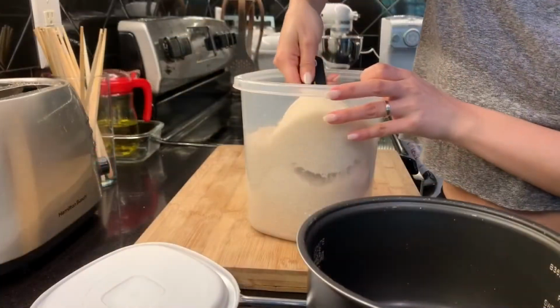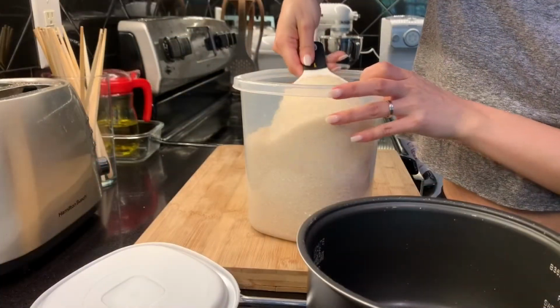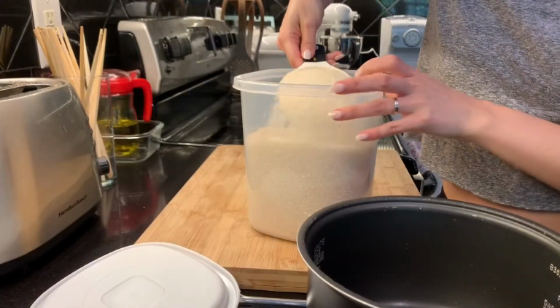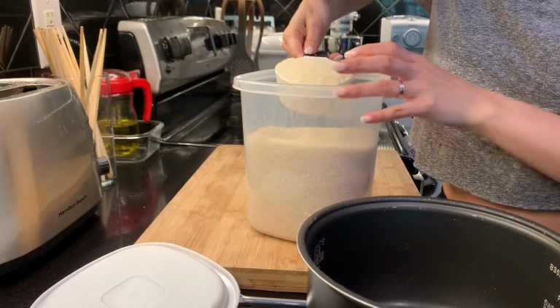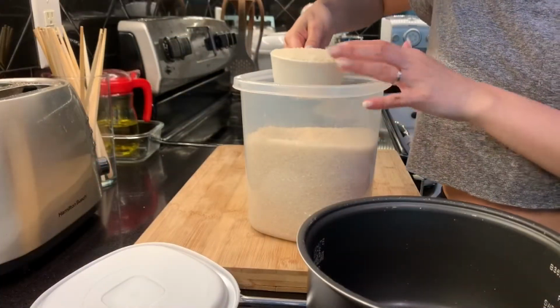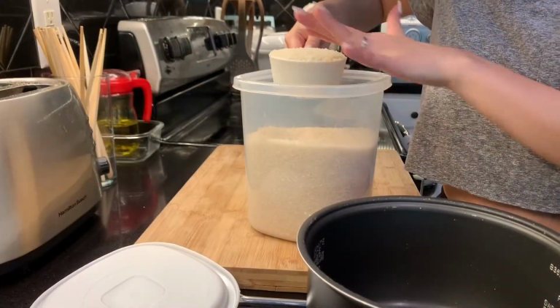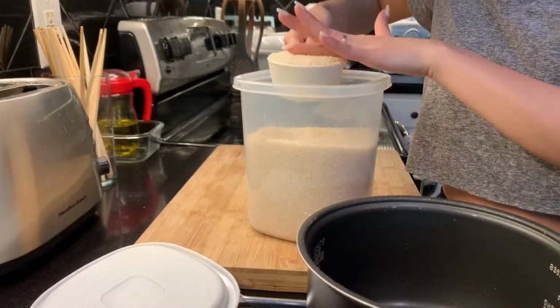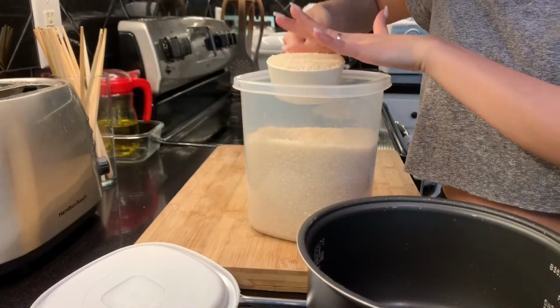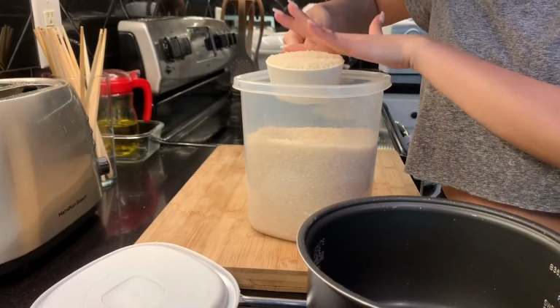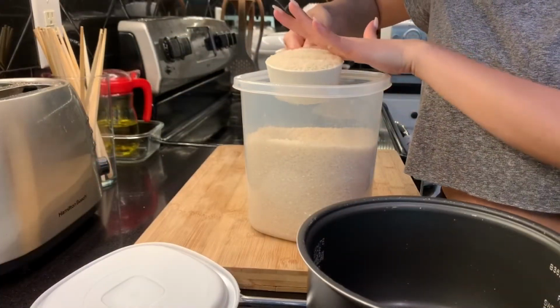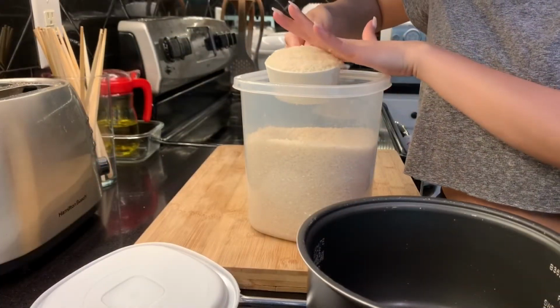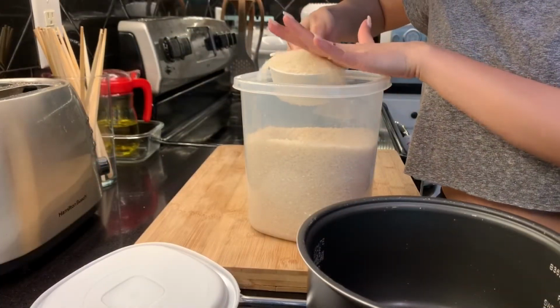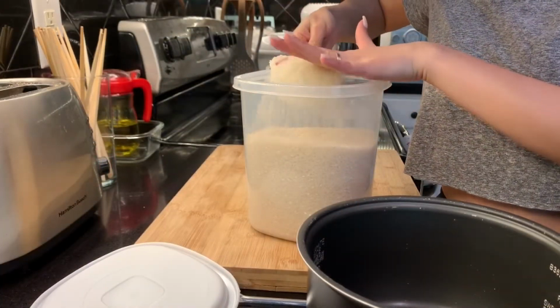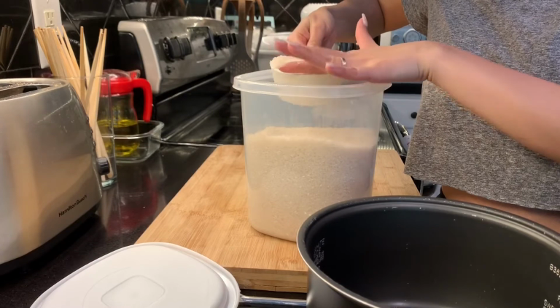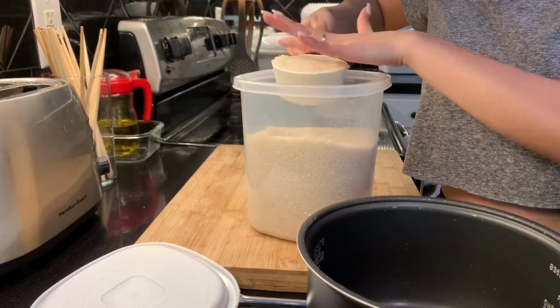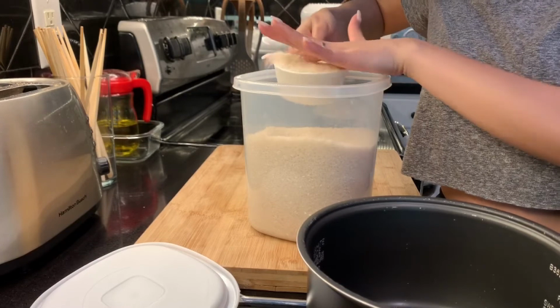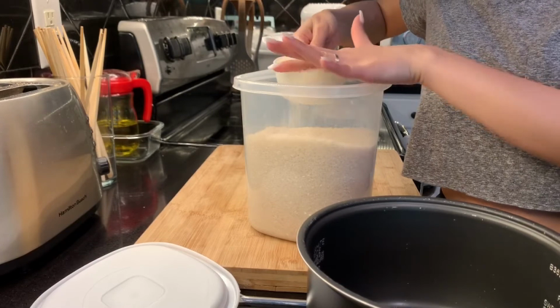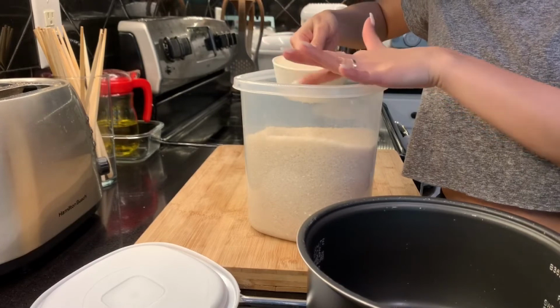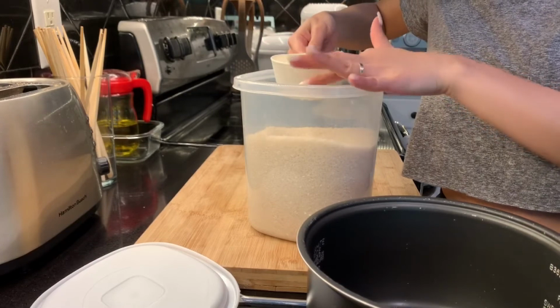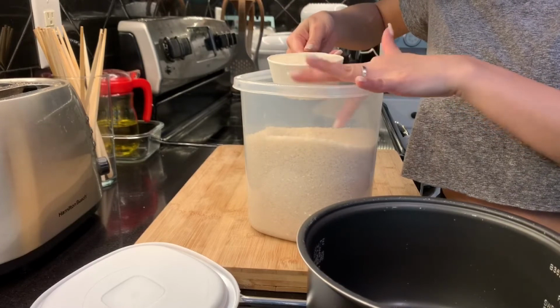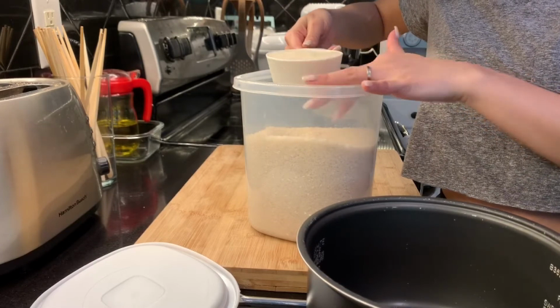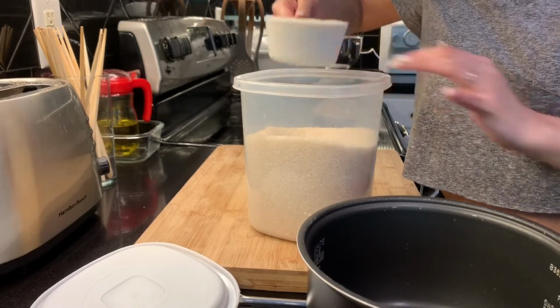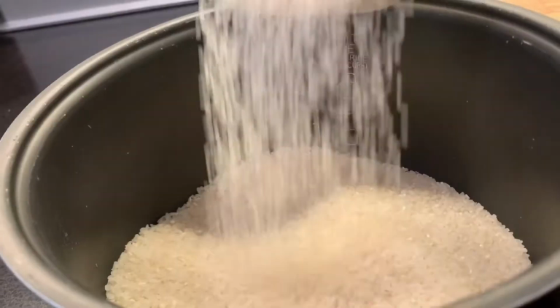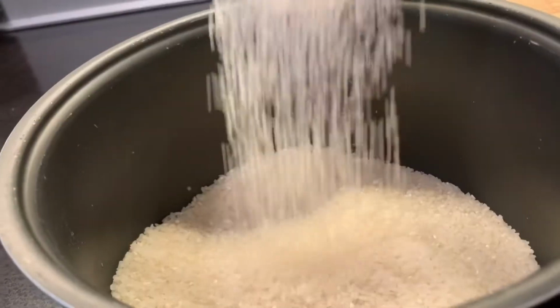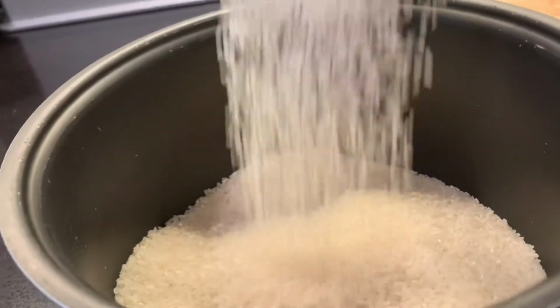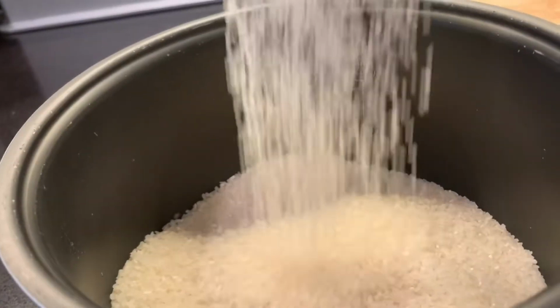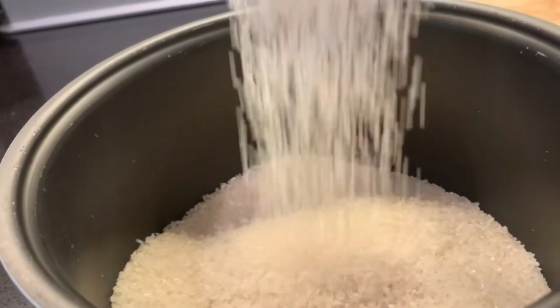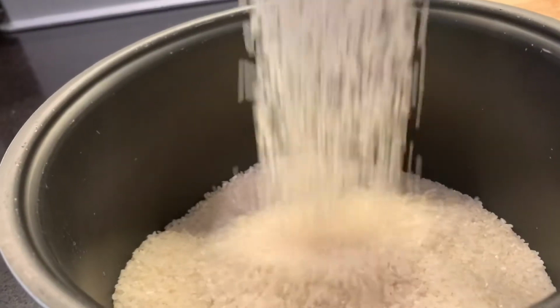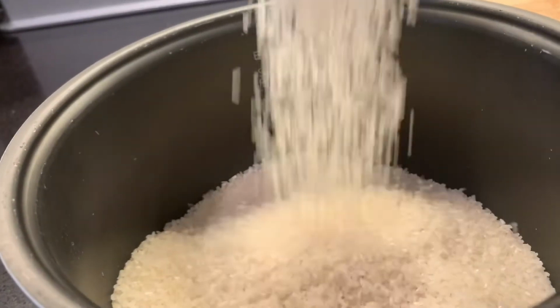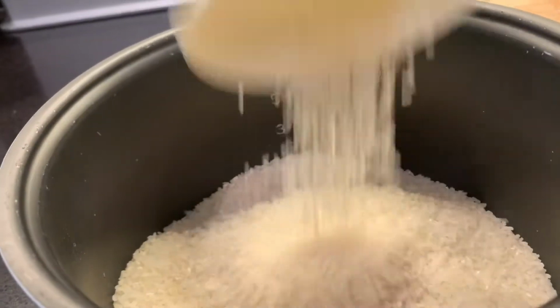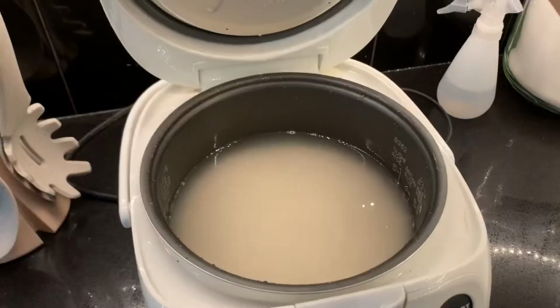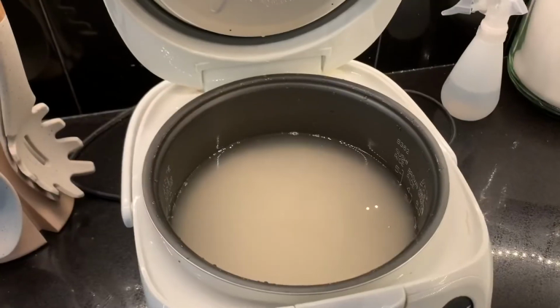And this is broken rice, one of the special things that always reminds me of my childhood living in Ho Chi Minh City.